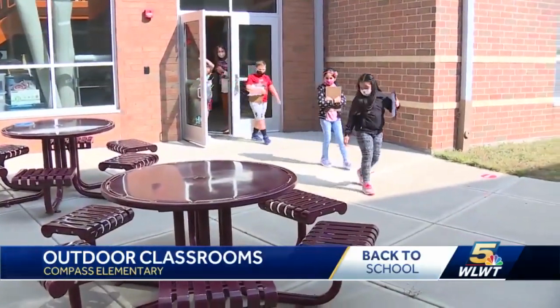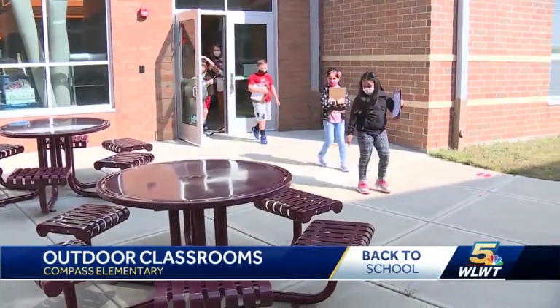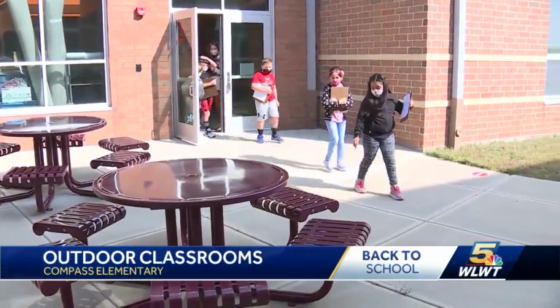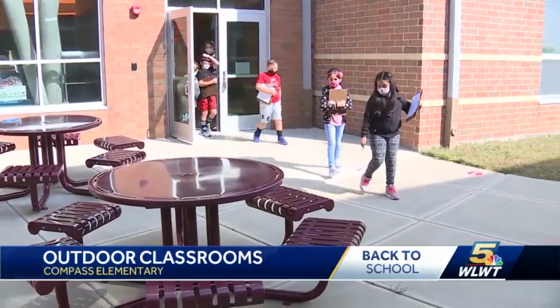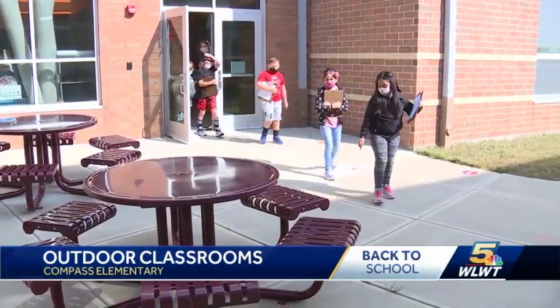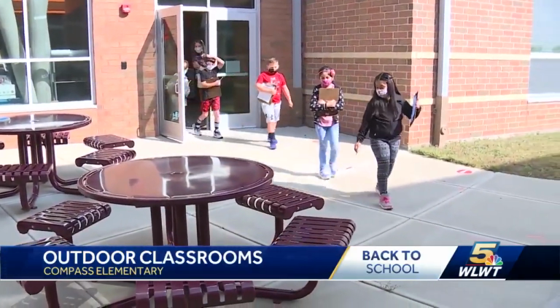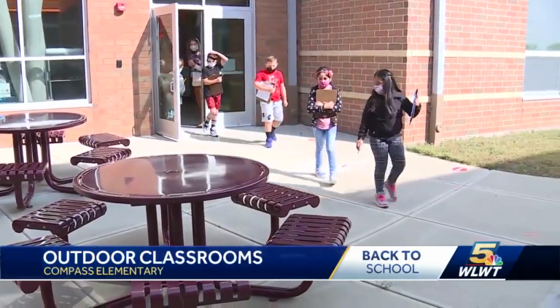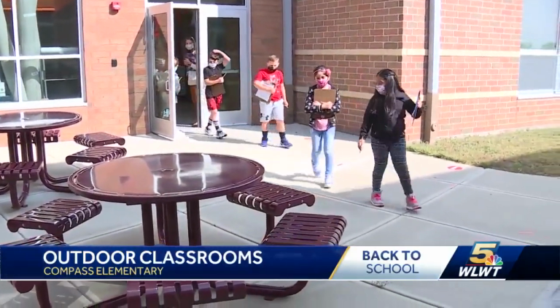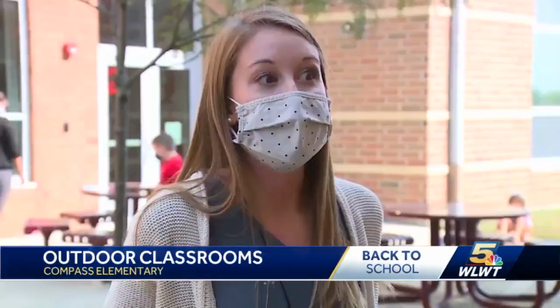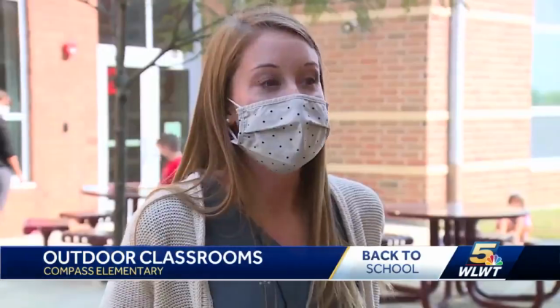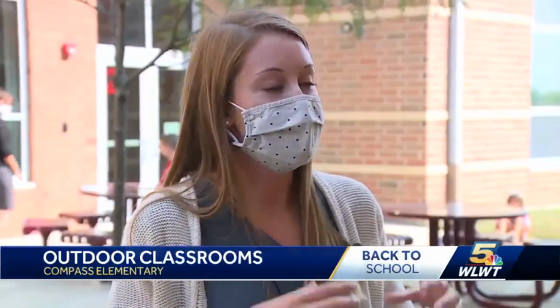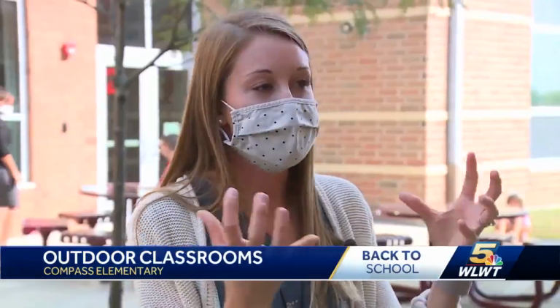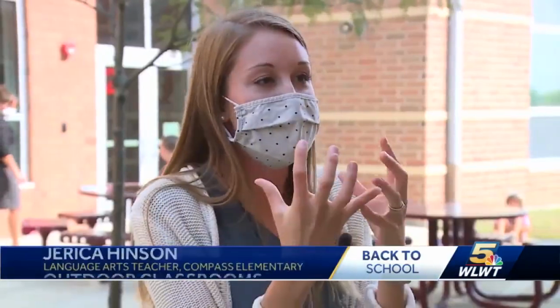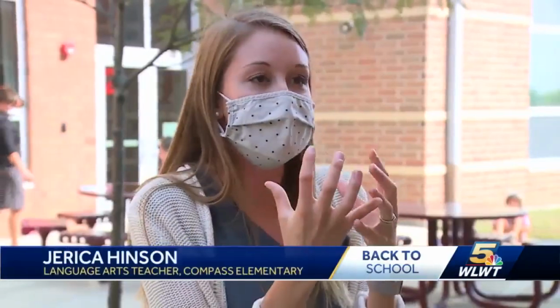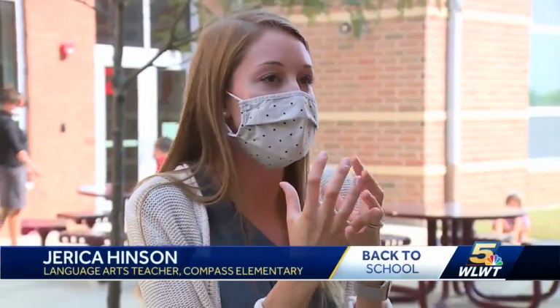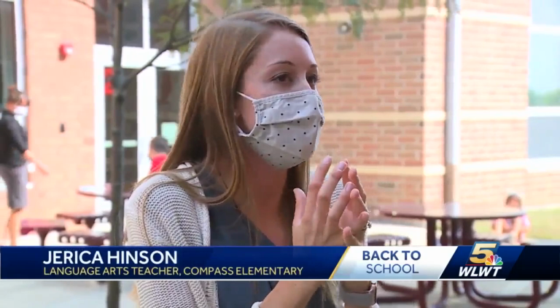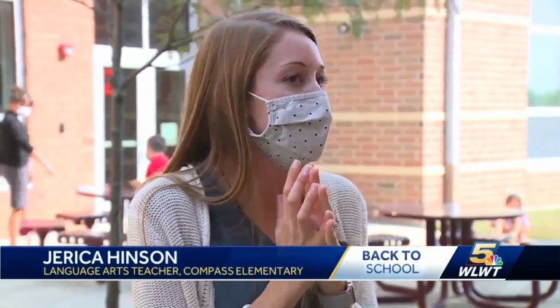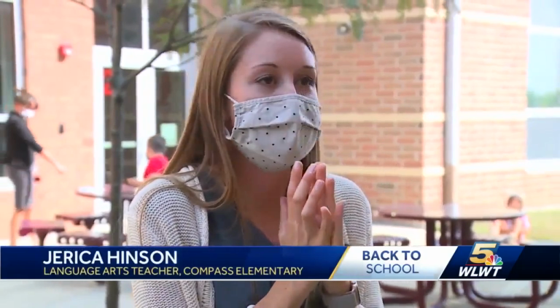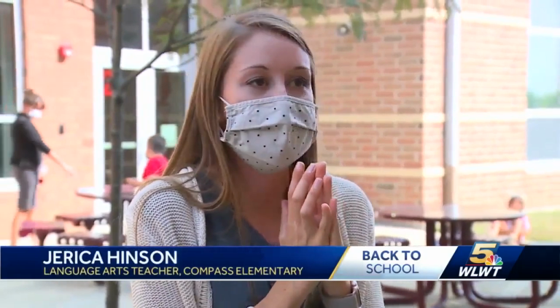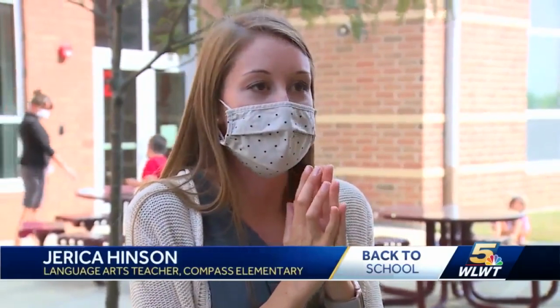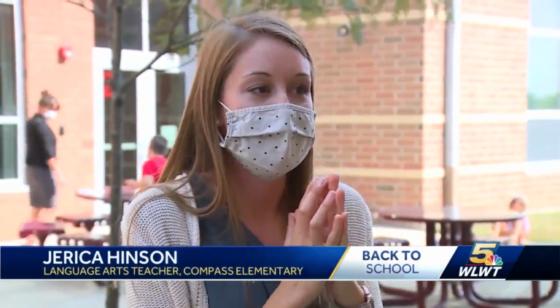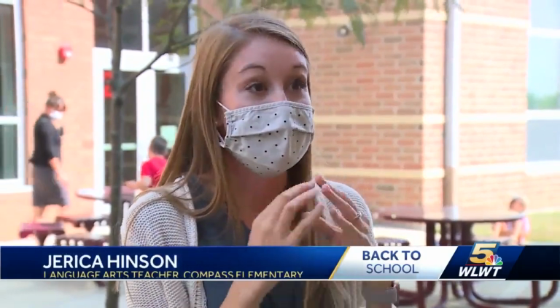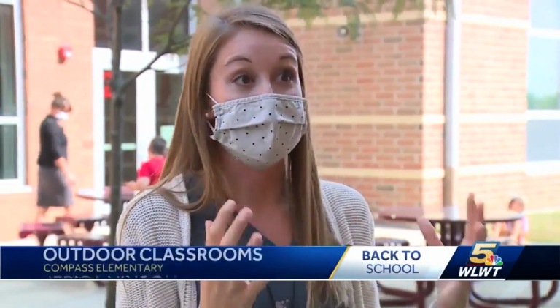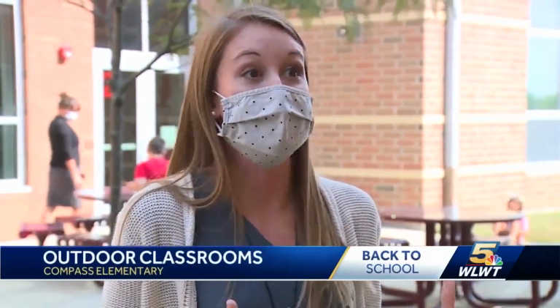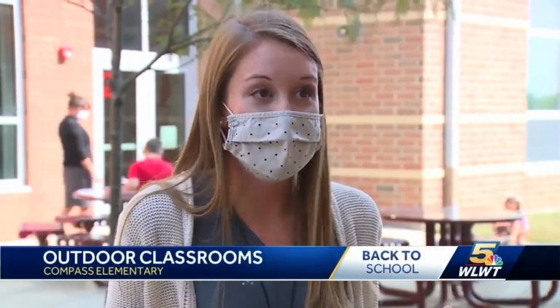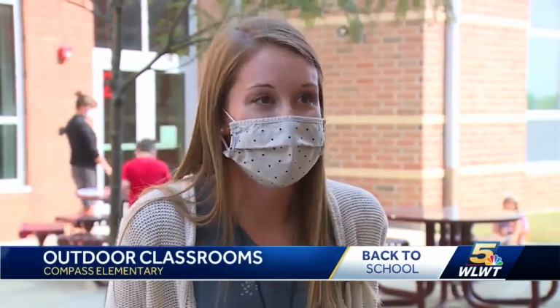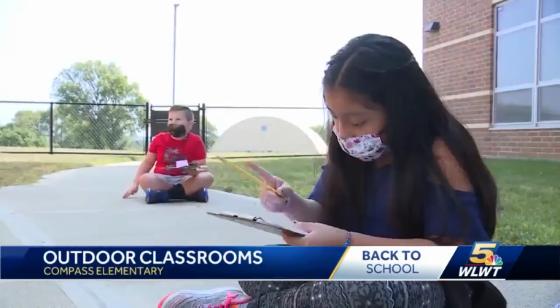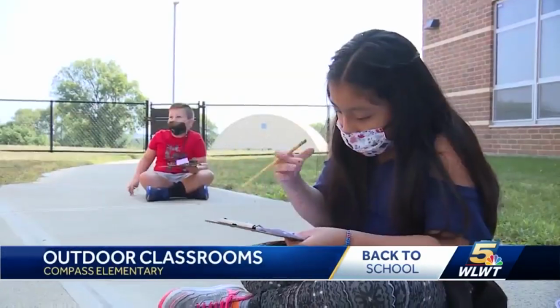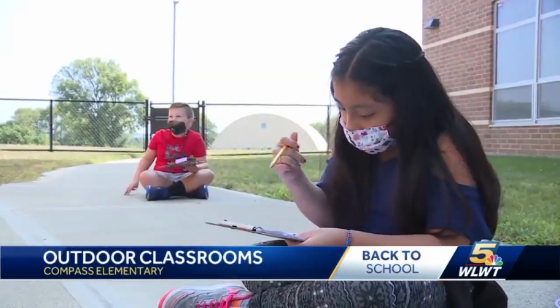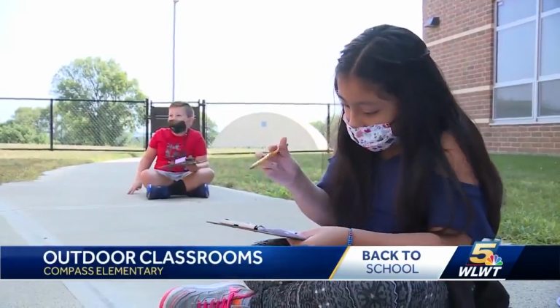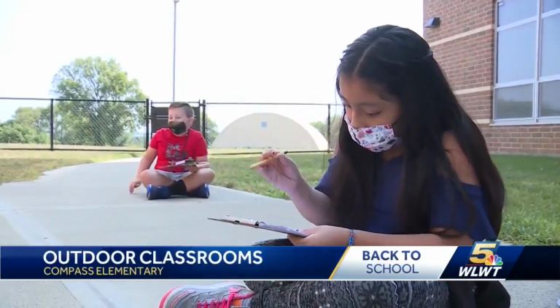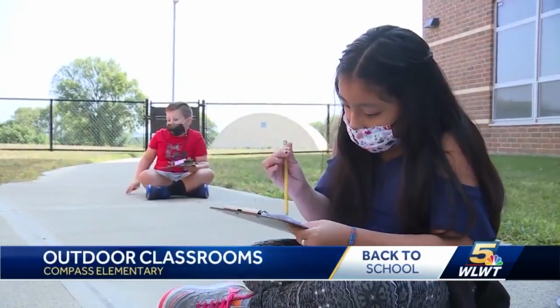To get them learning outside, it just retains their attention so much better. They're happier, they're excited to learn.